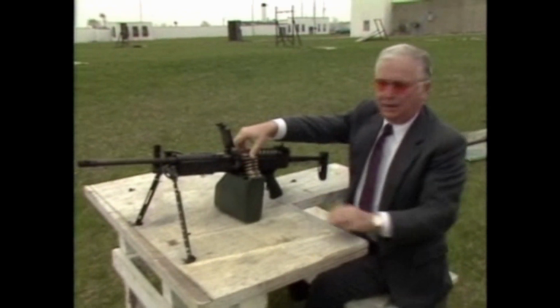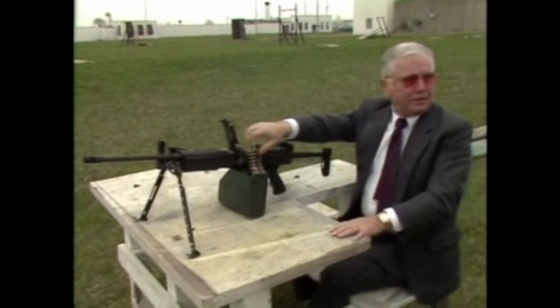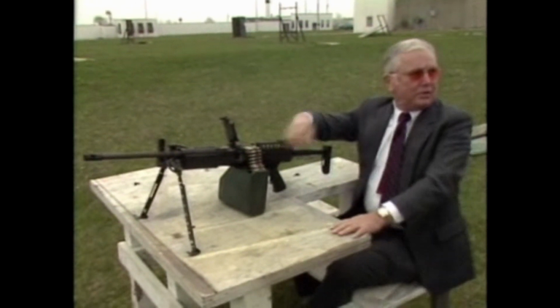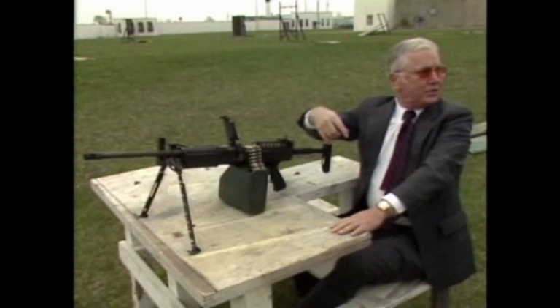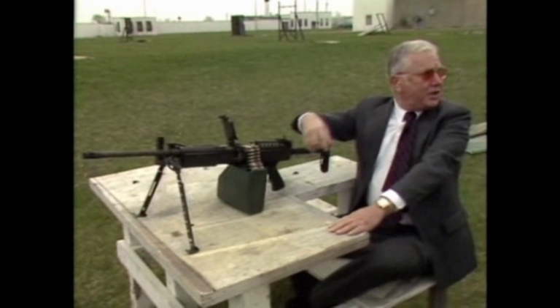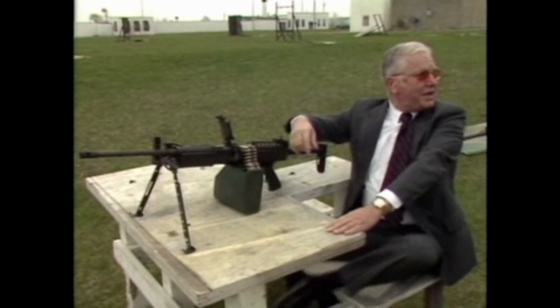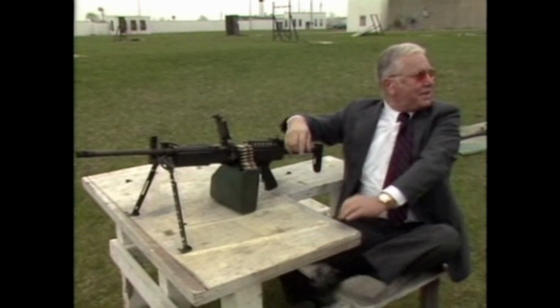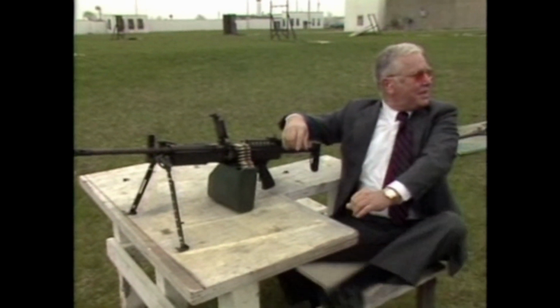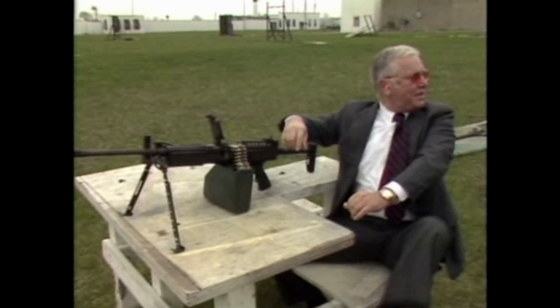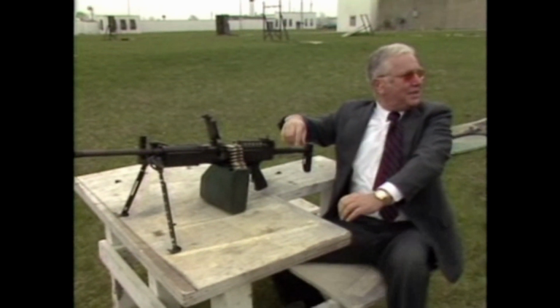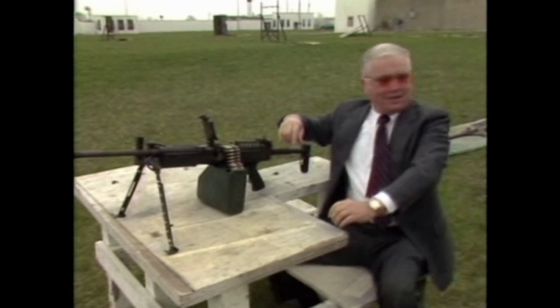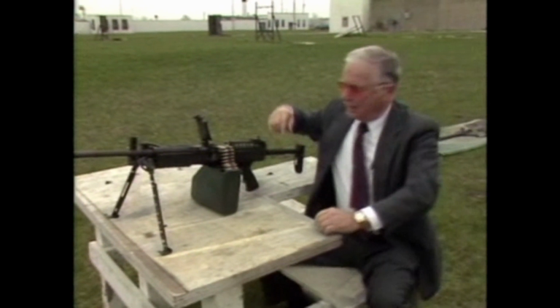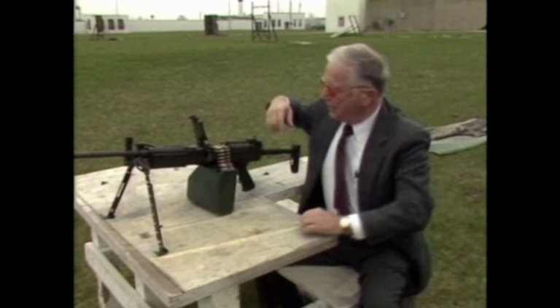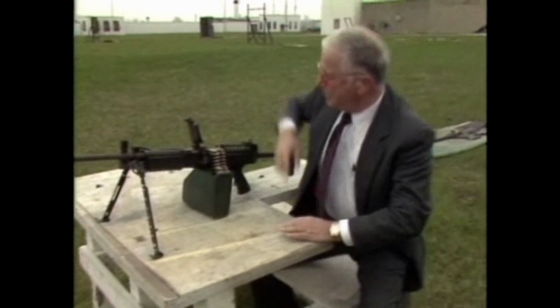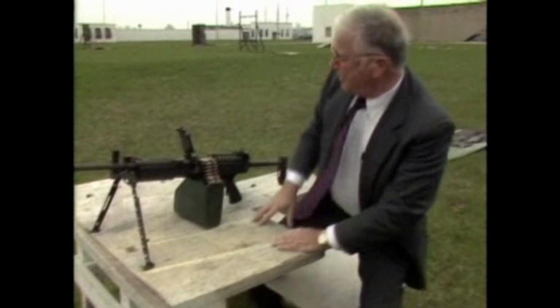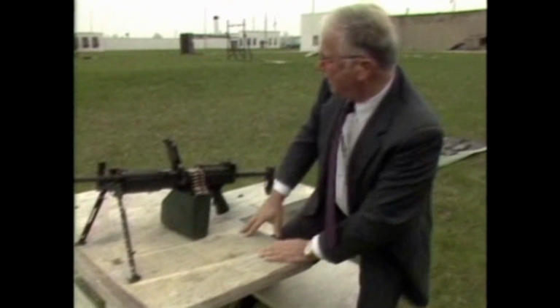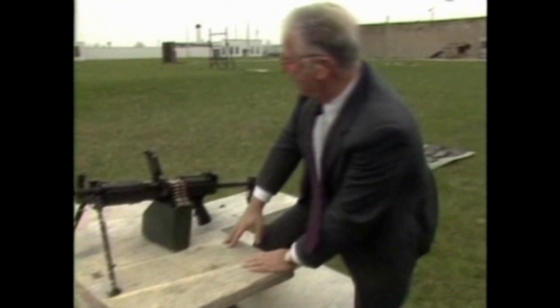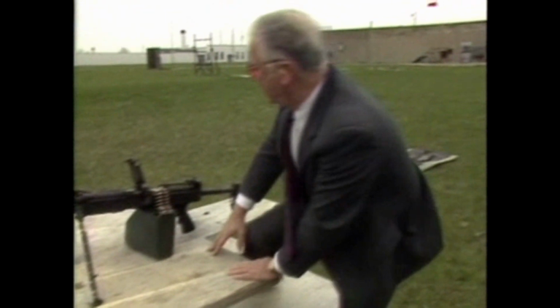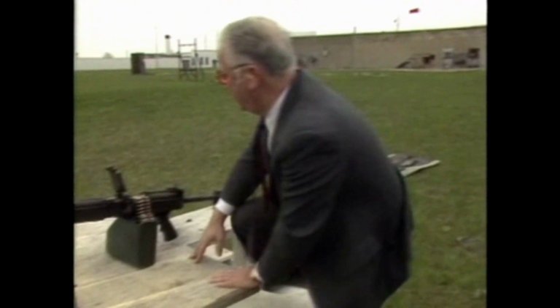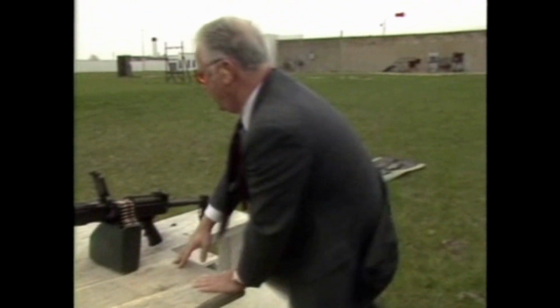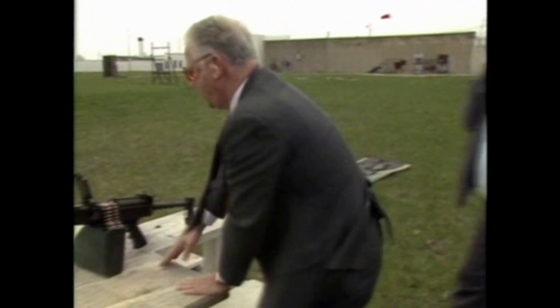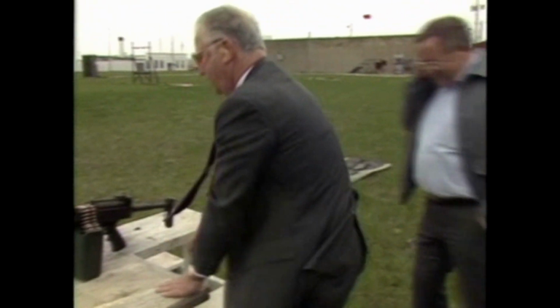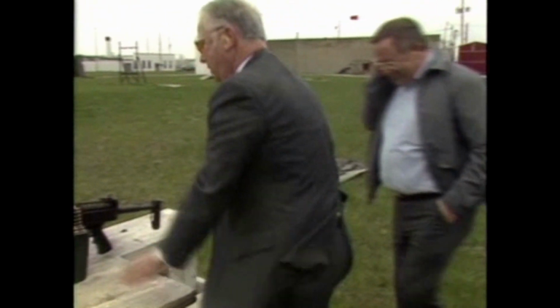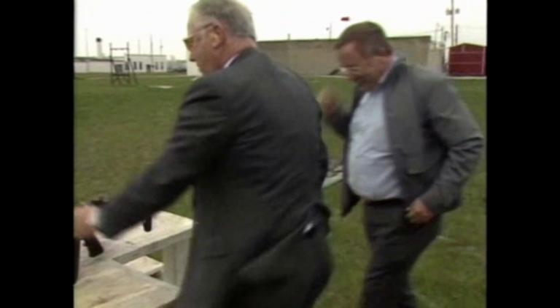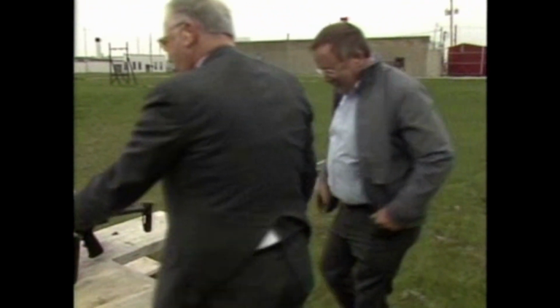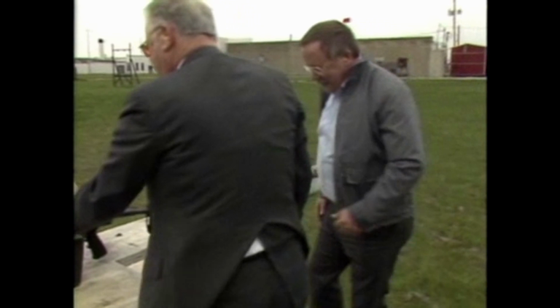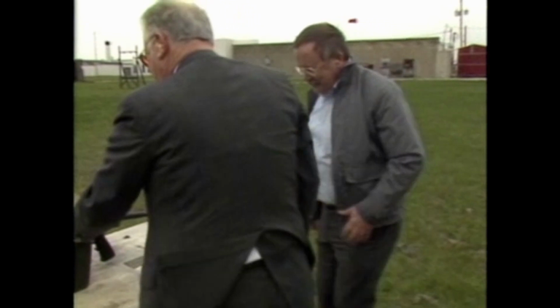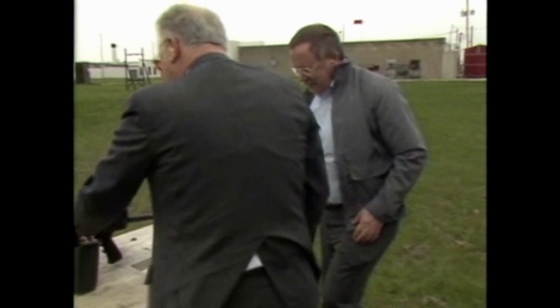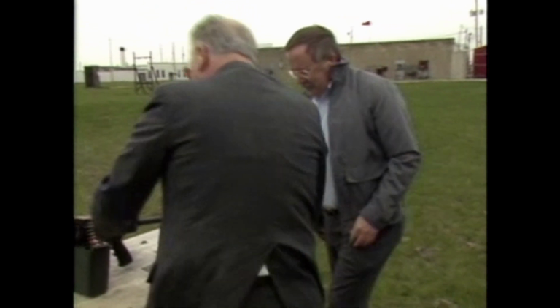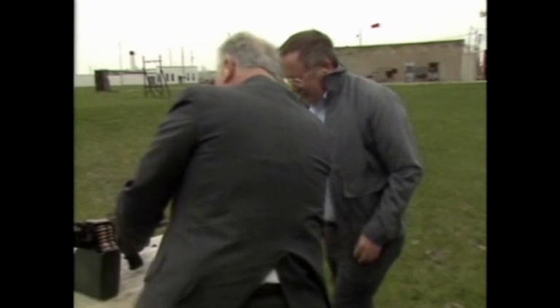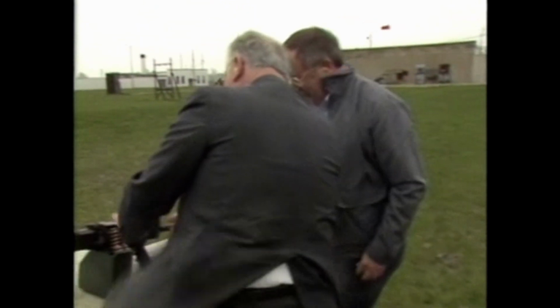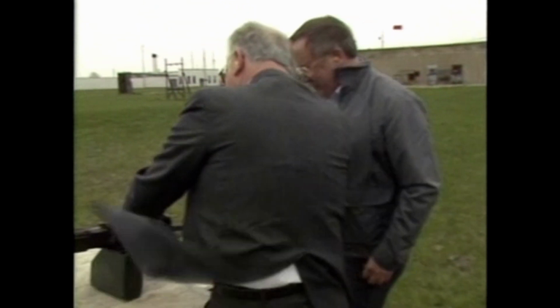Do you want to shoot it, Ed? Yes, of course. It's all ready to go.